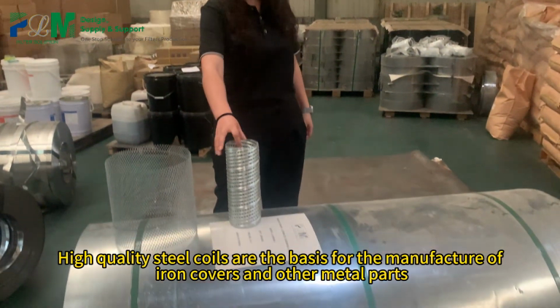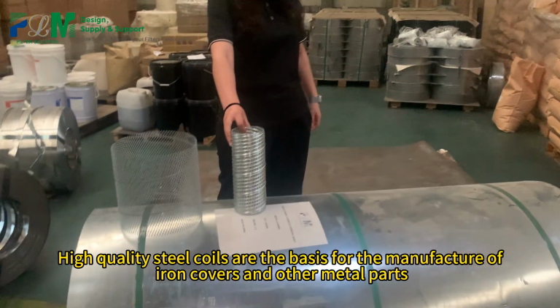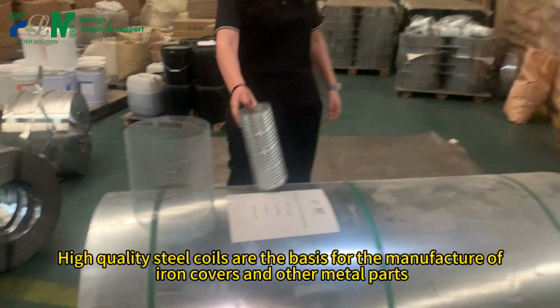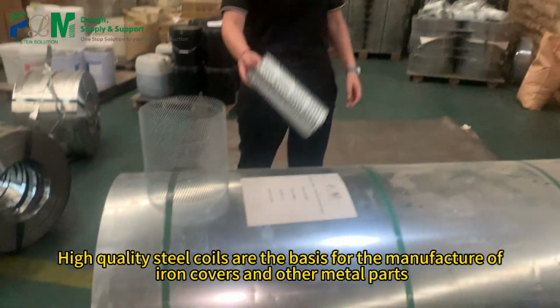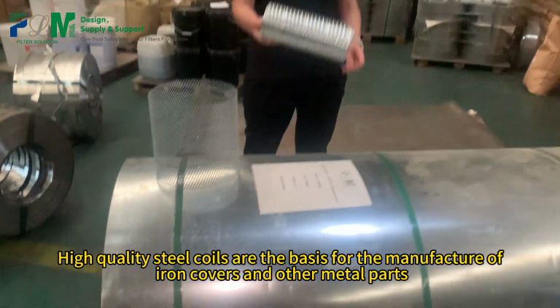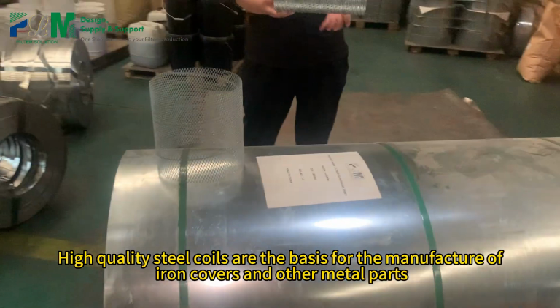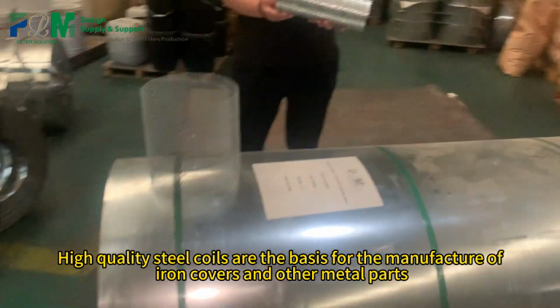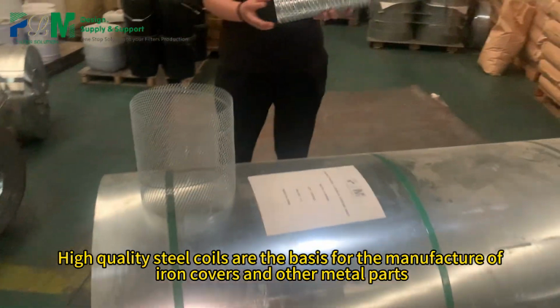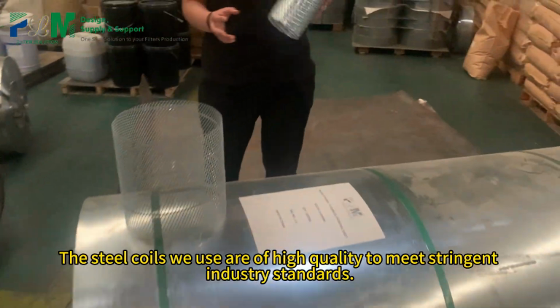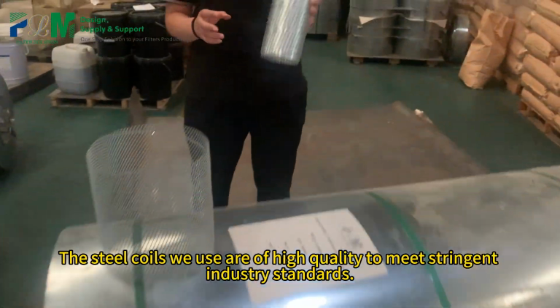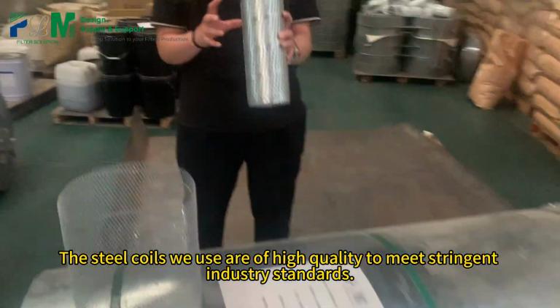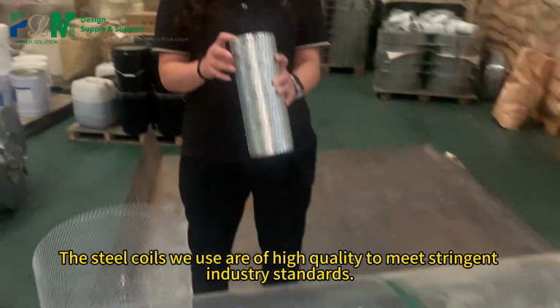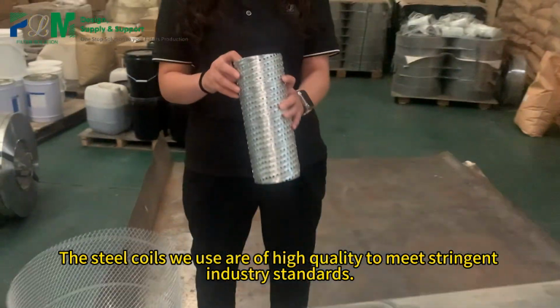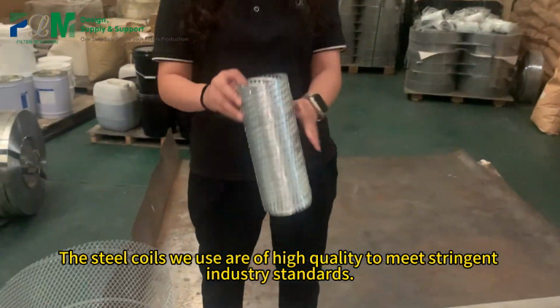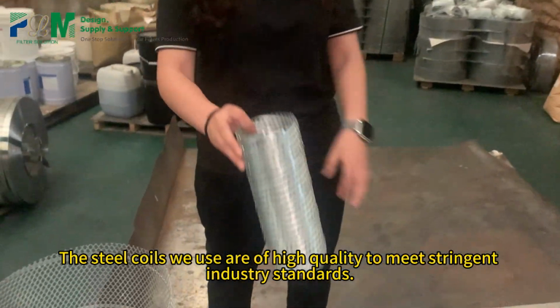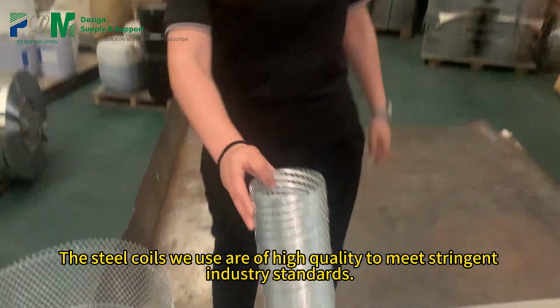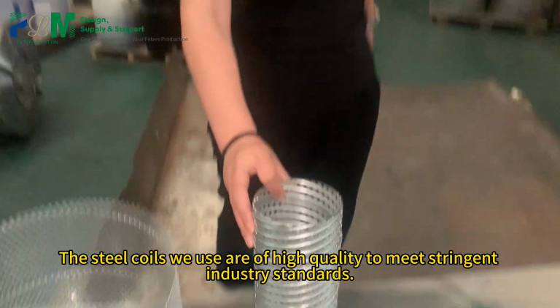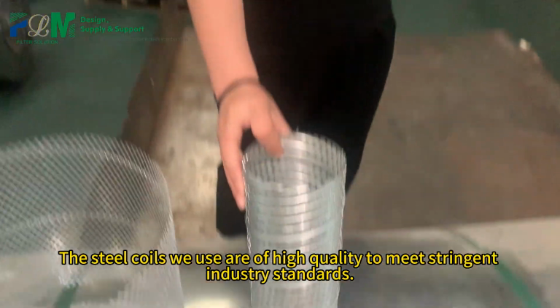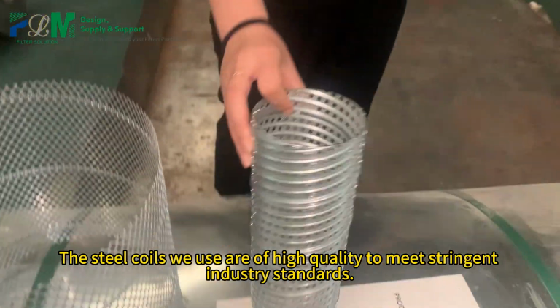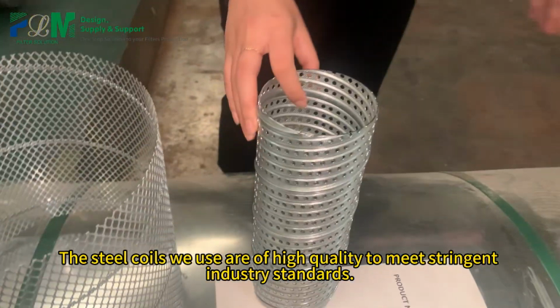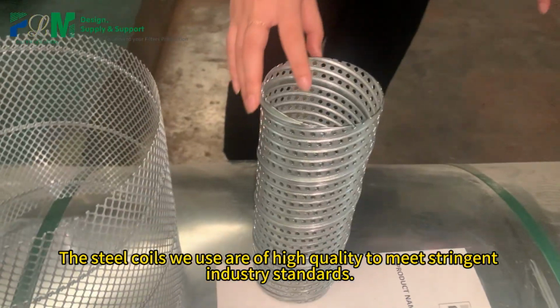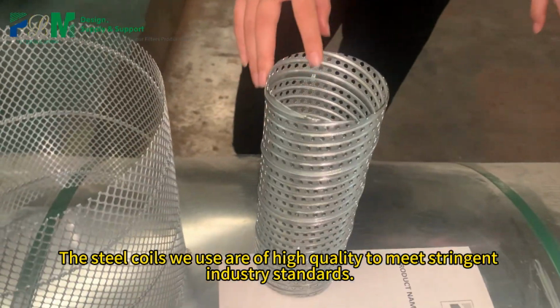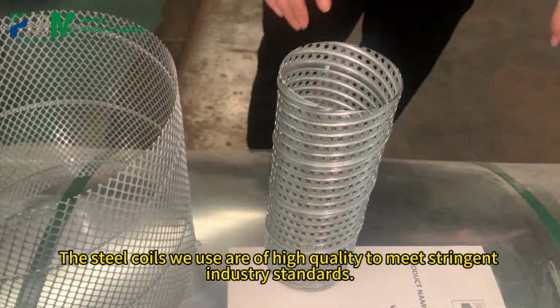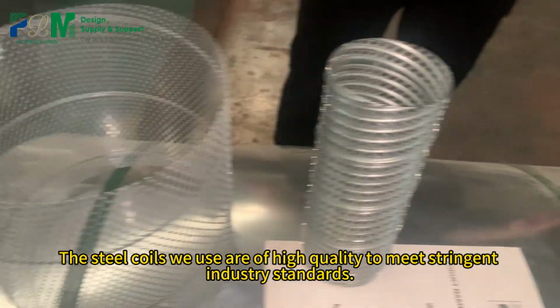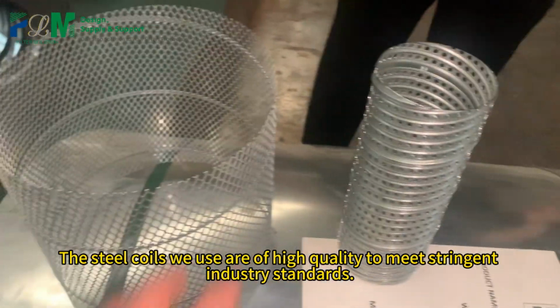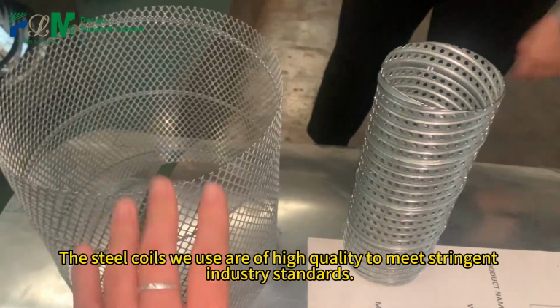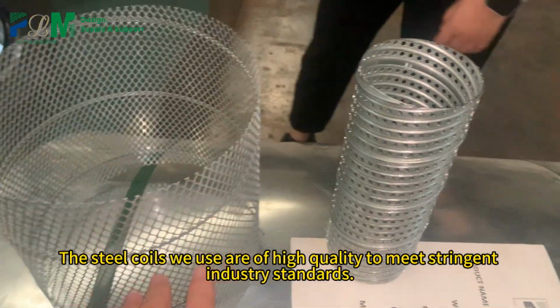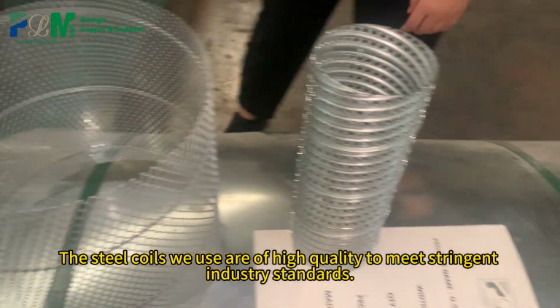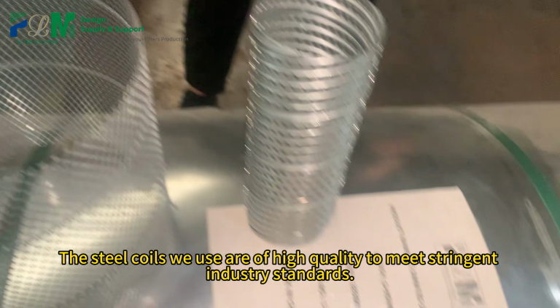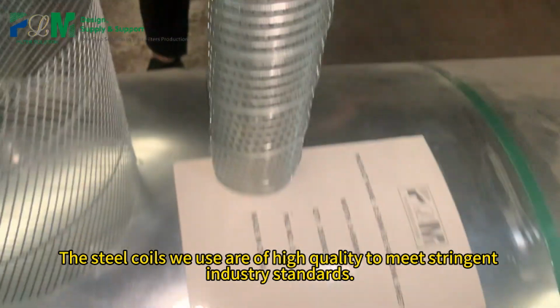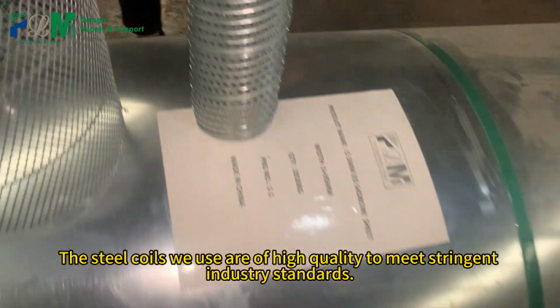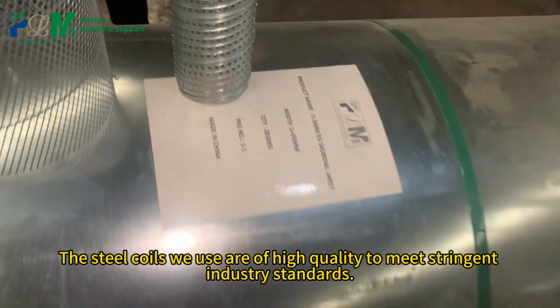High-quality steel coils are the basis for the manufacture of iron covers and other metal parts. The steel coils we use are of high quality to meet stringent industry standards.